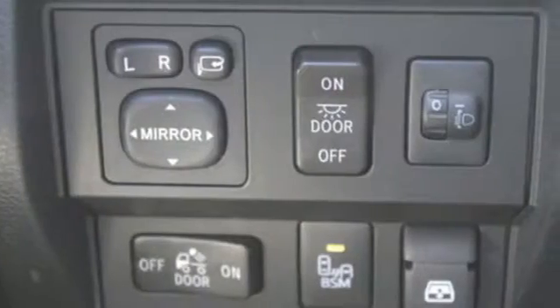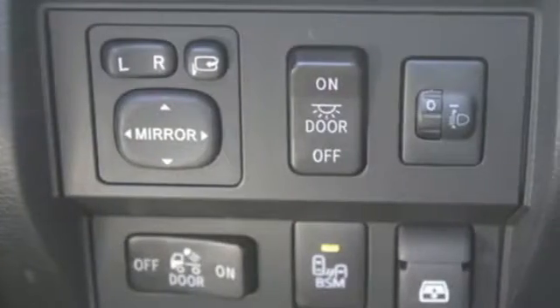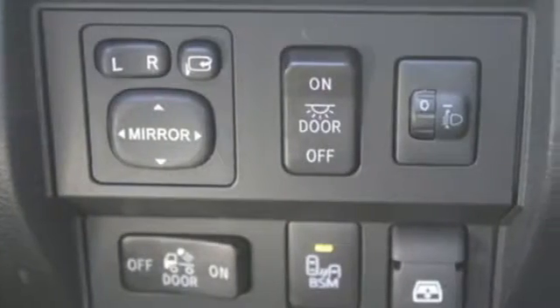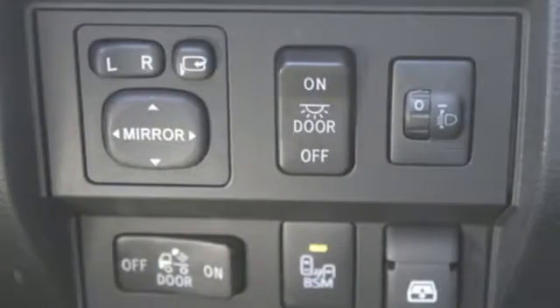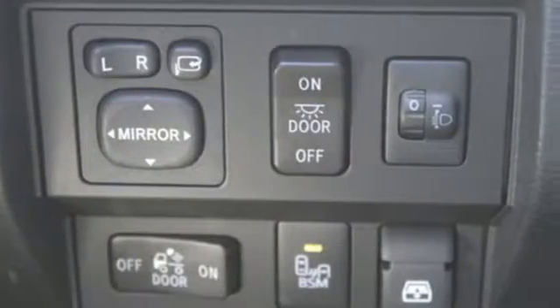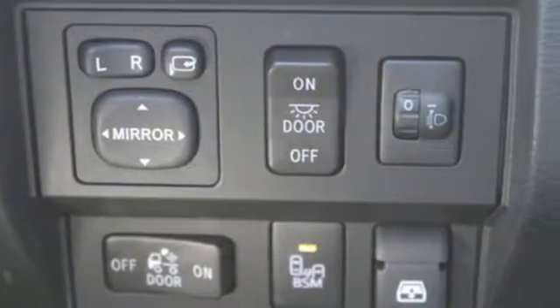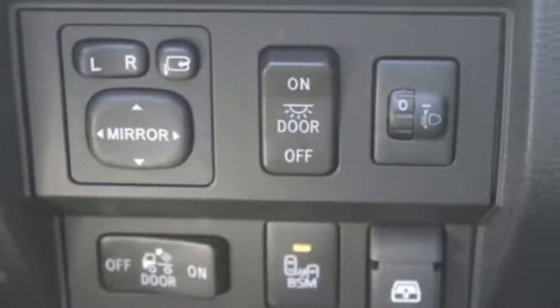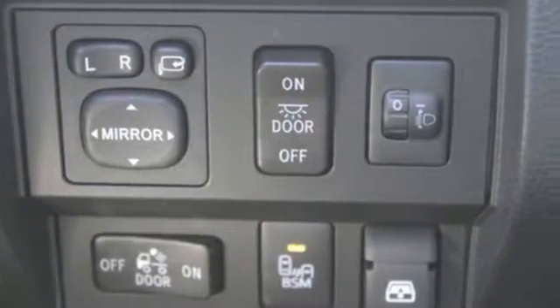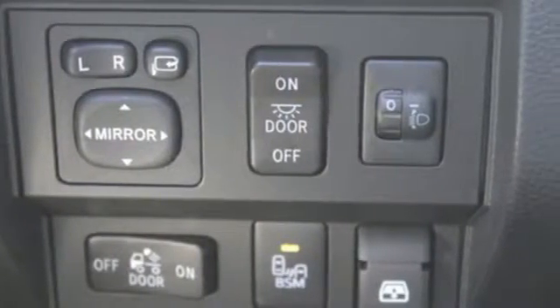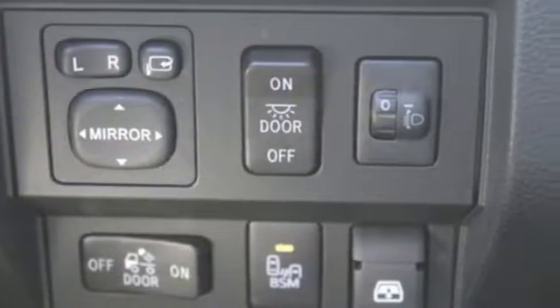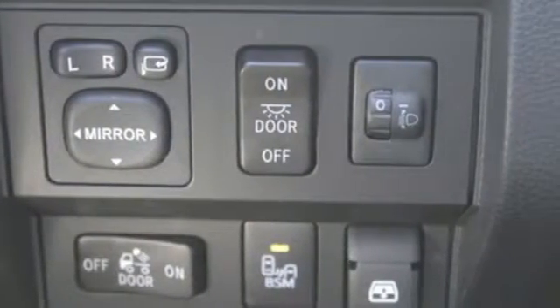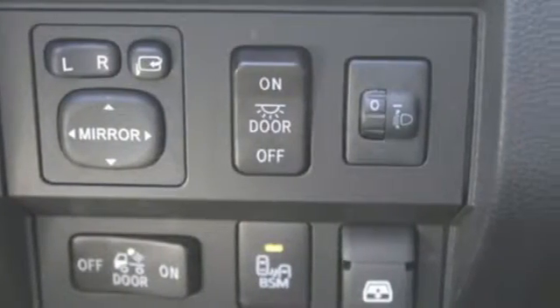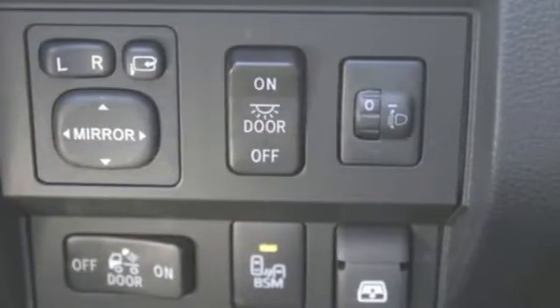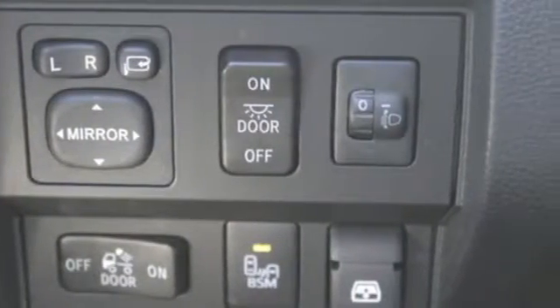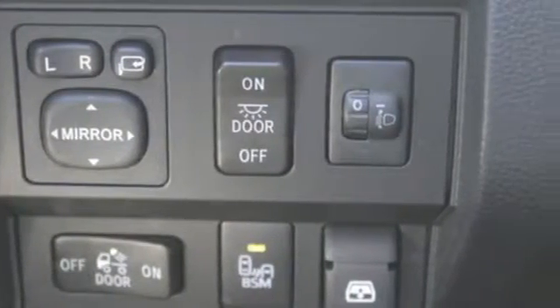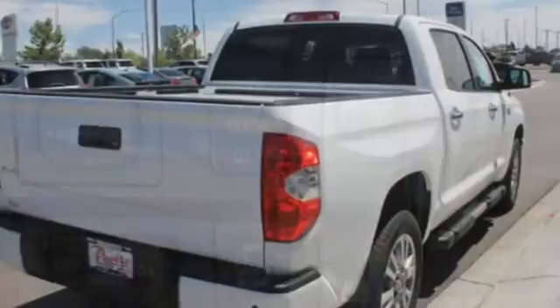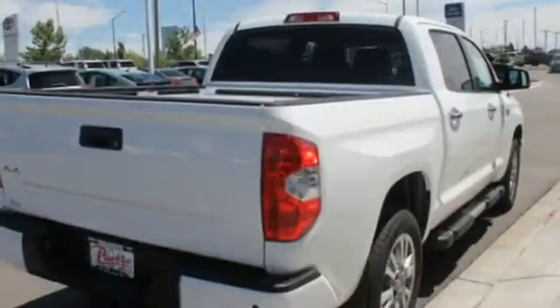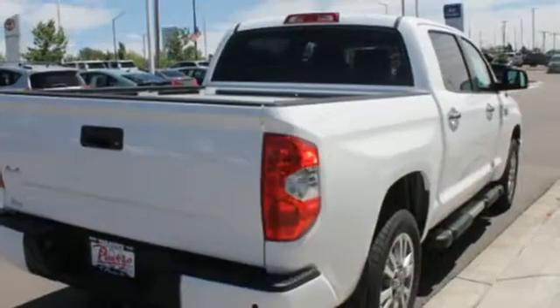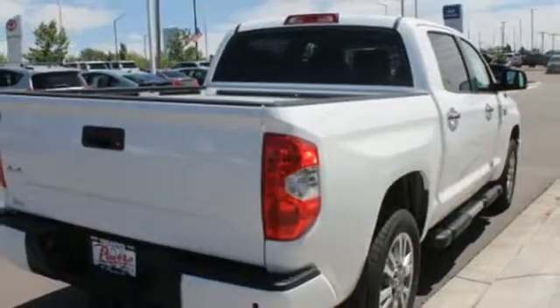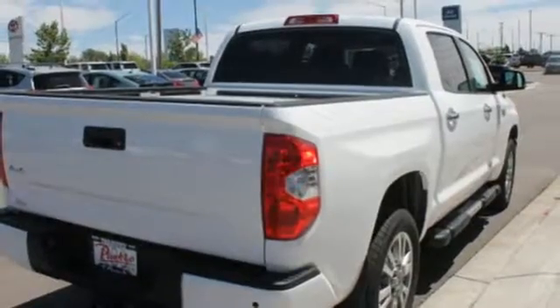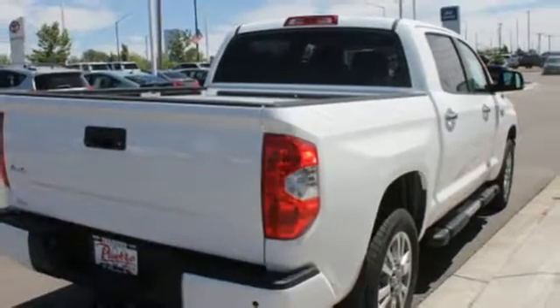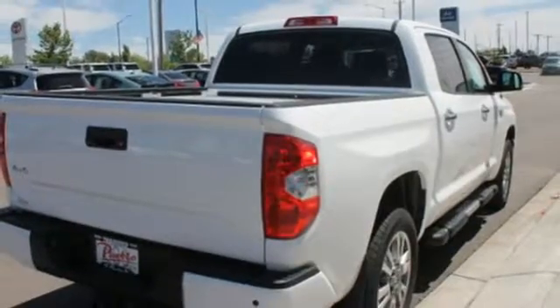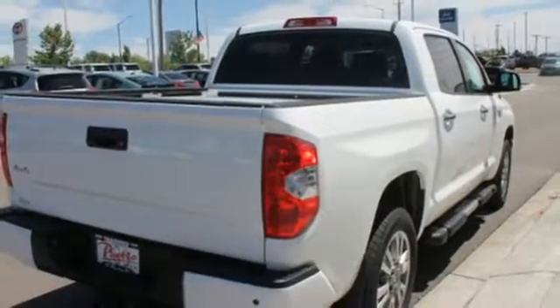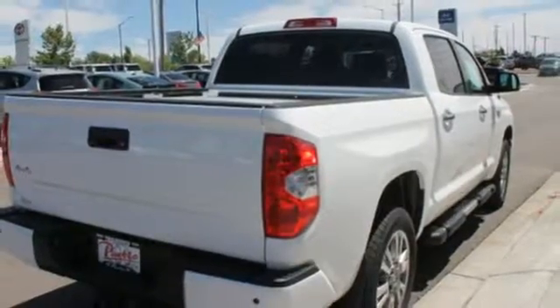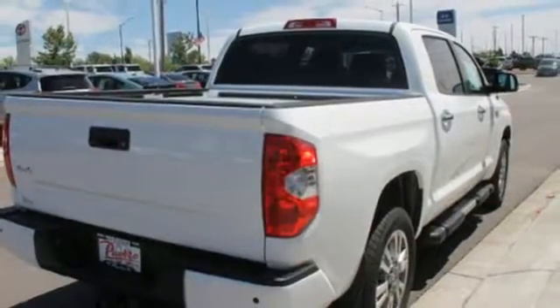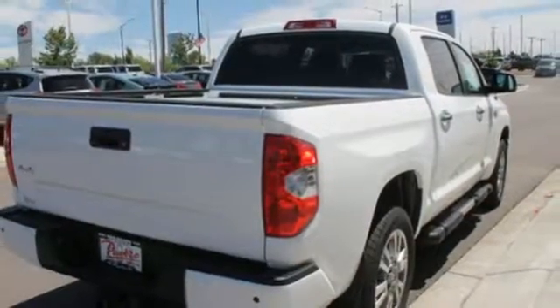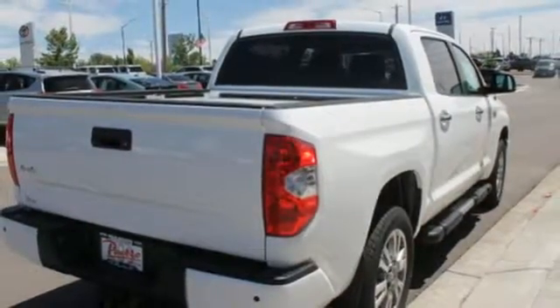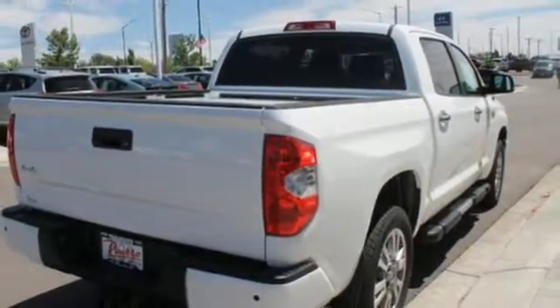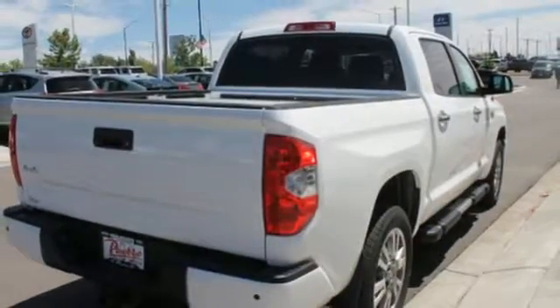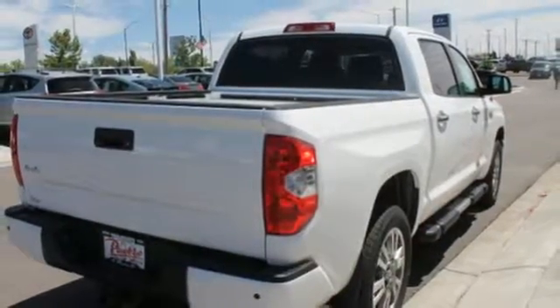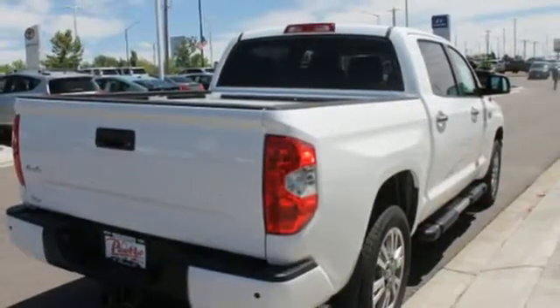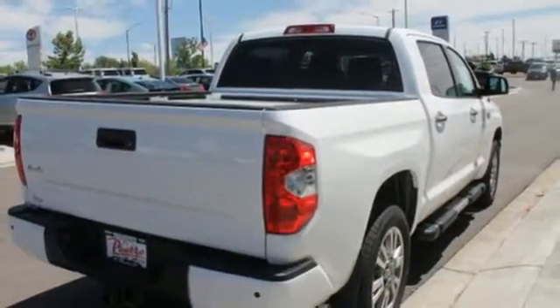Keyless entry allows easy access to a roomy, detailed interior with extra space for cargo and a large touchscreen for in-tune audio and Bluetooth.